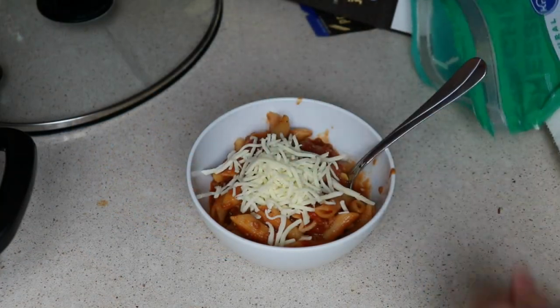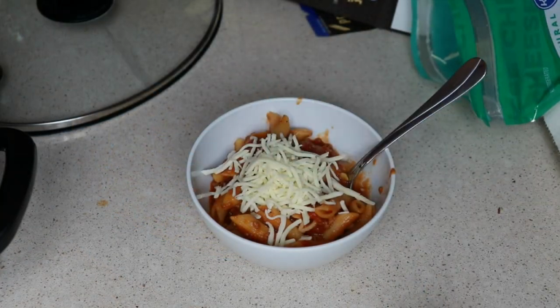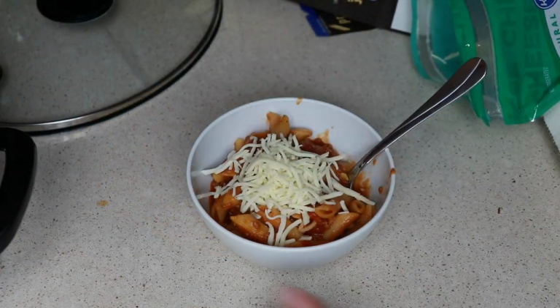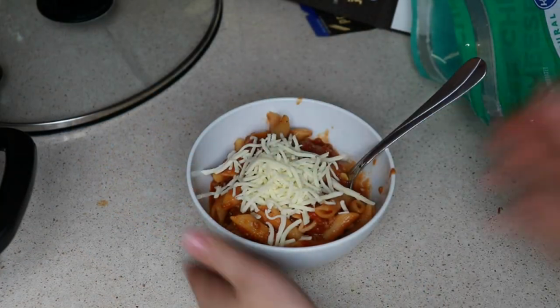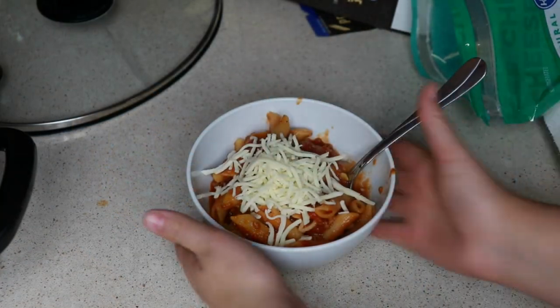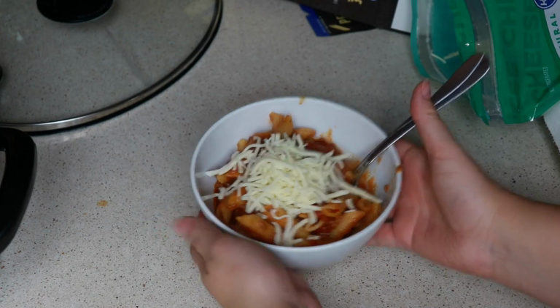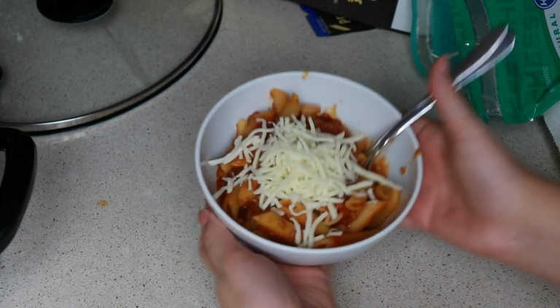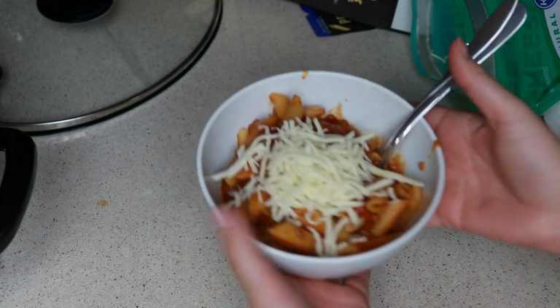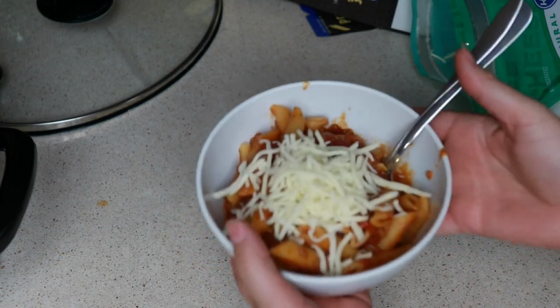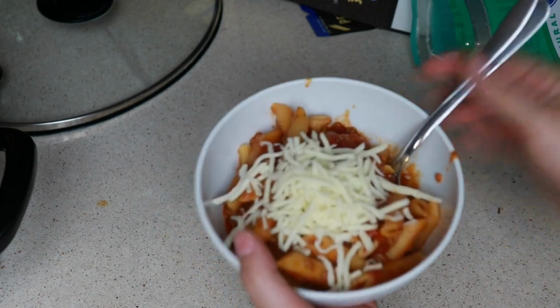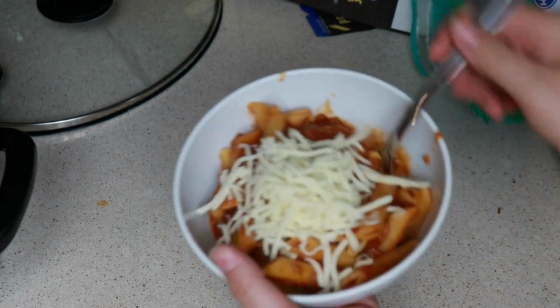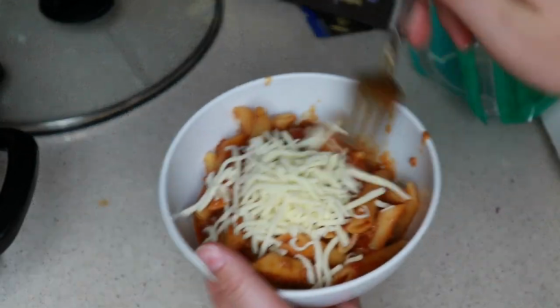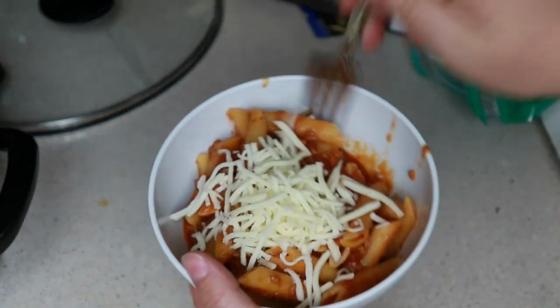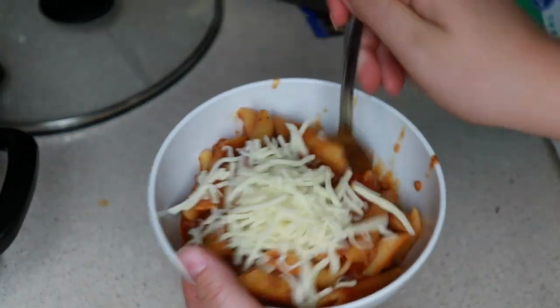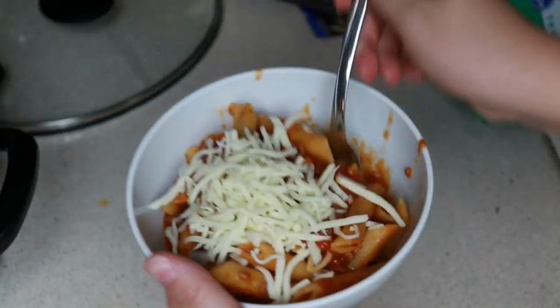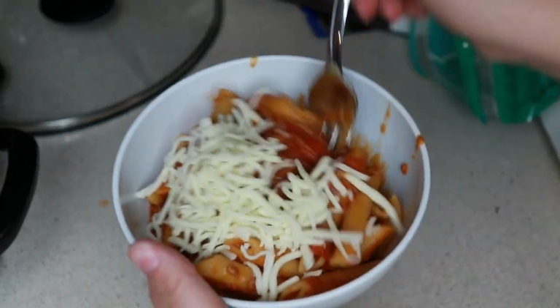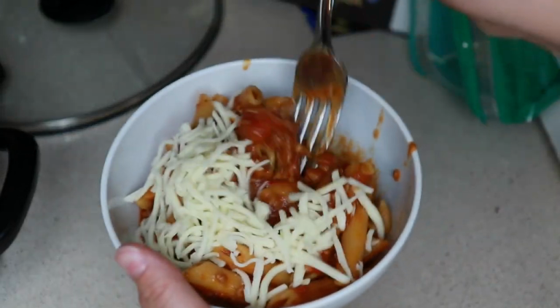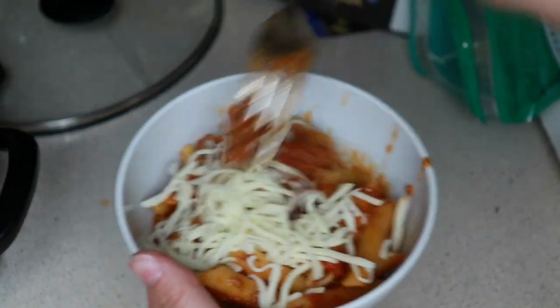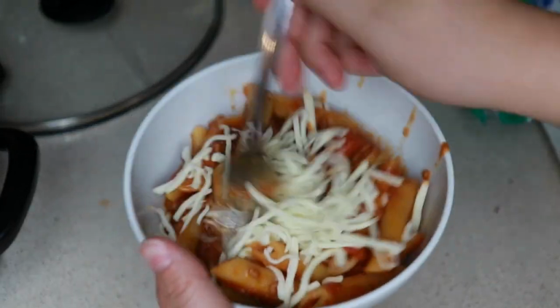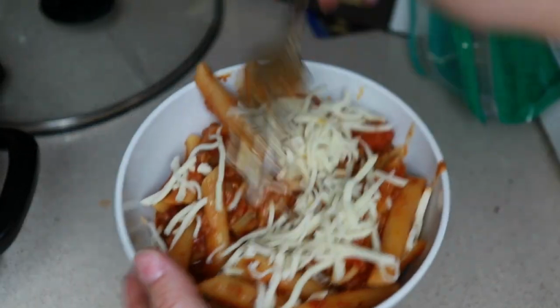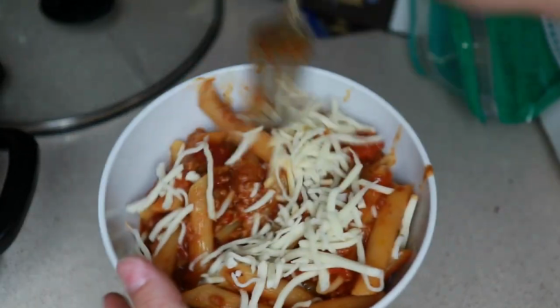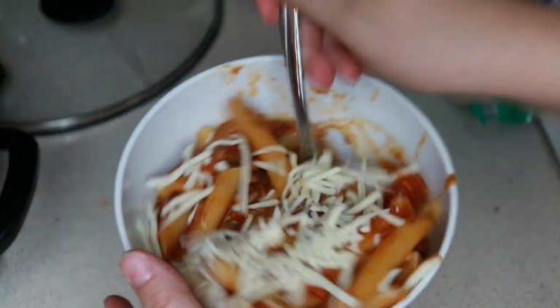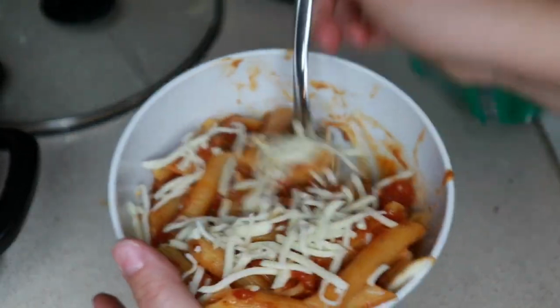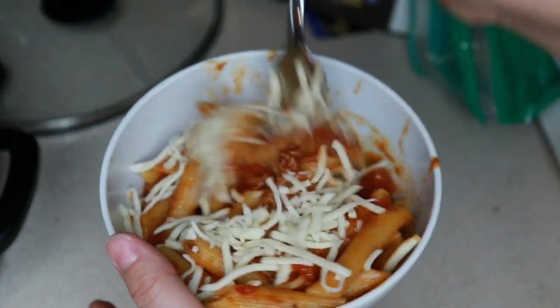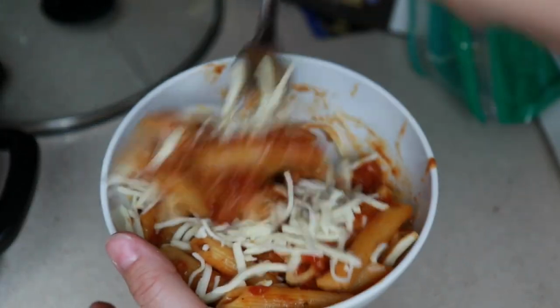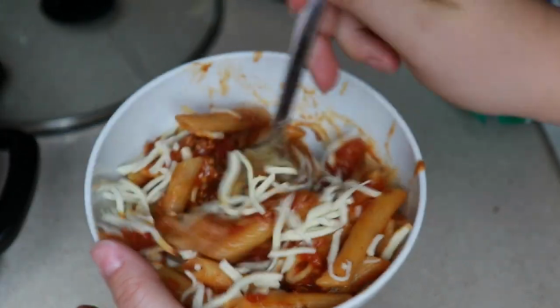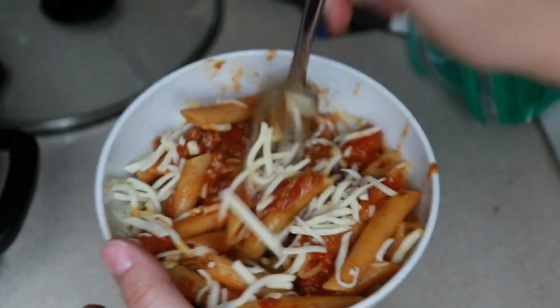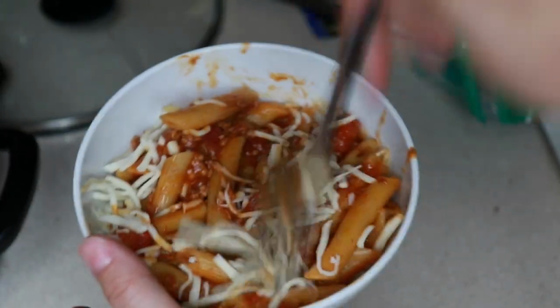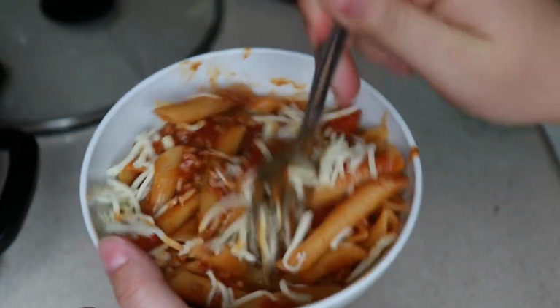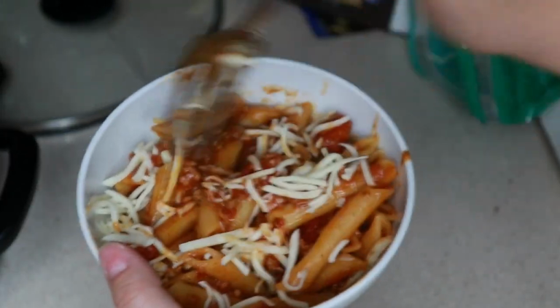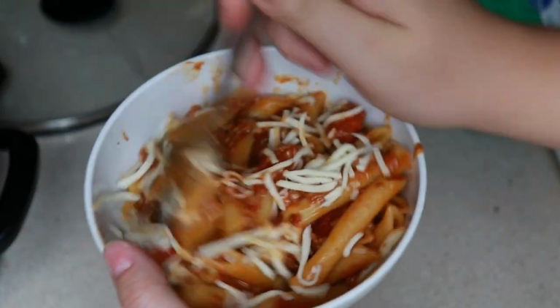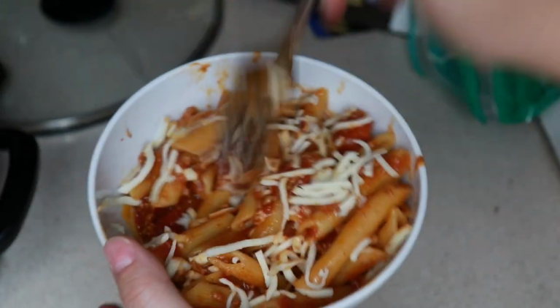Look how delicious this looks. You could definitely serve this with some green beans or a side salad, whatever your family prefers.